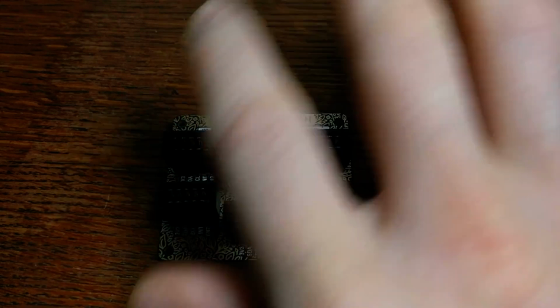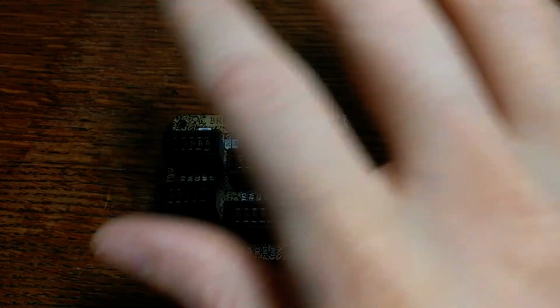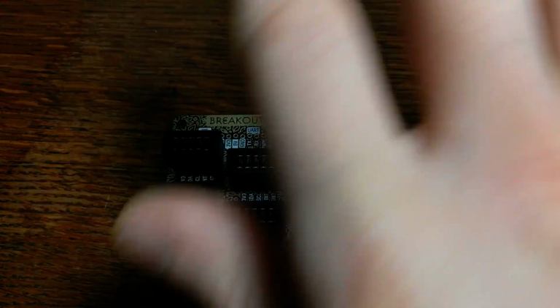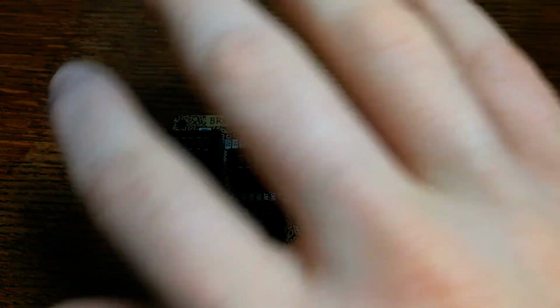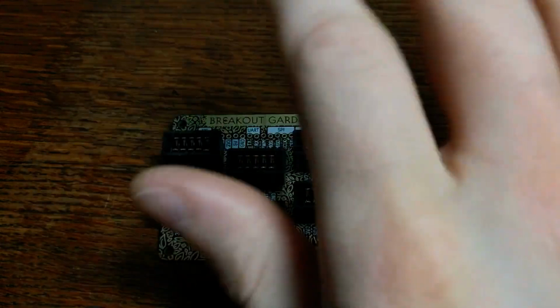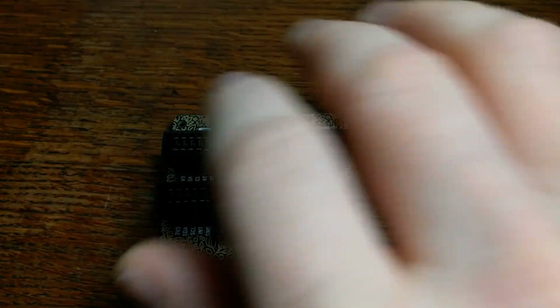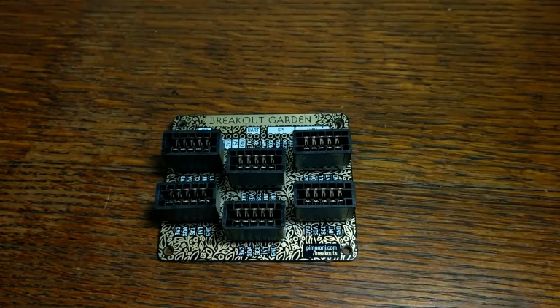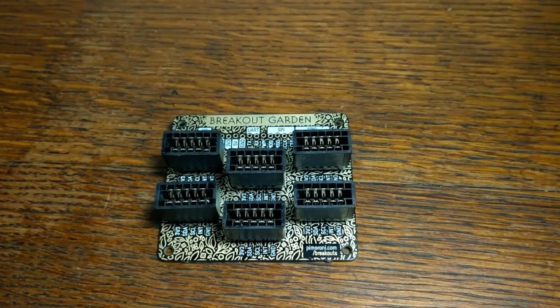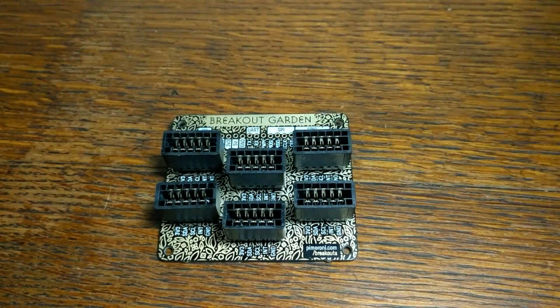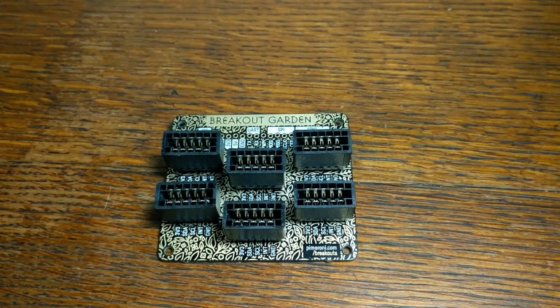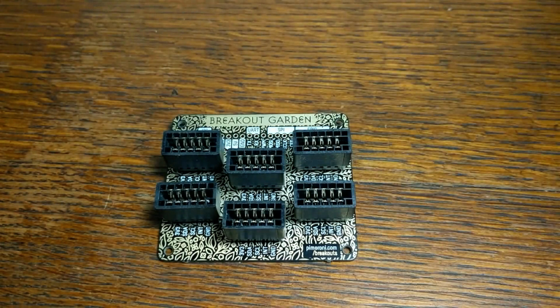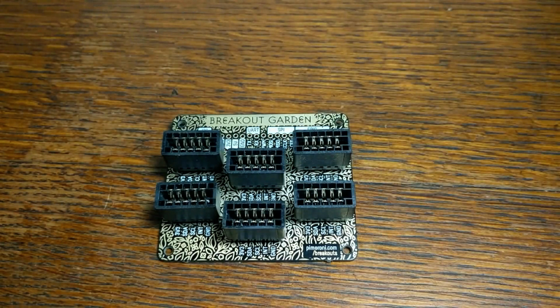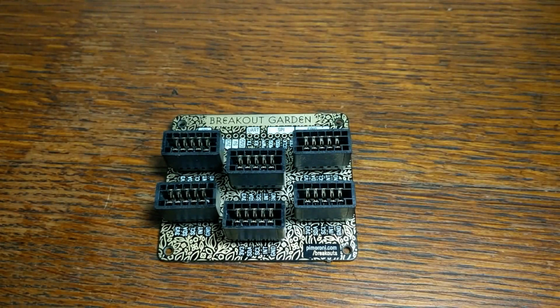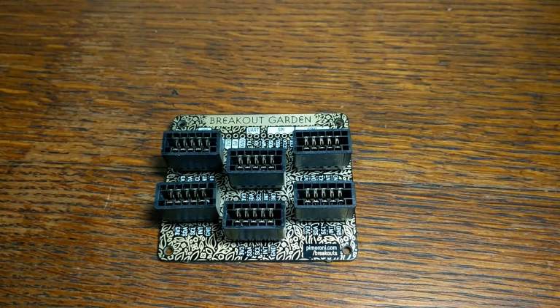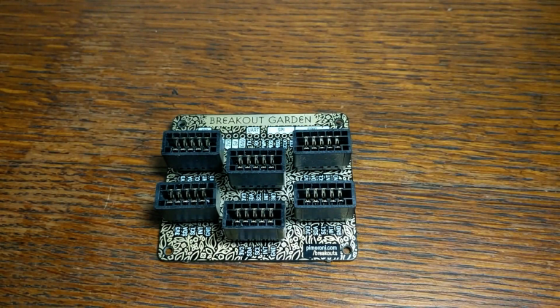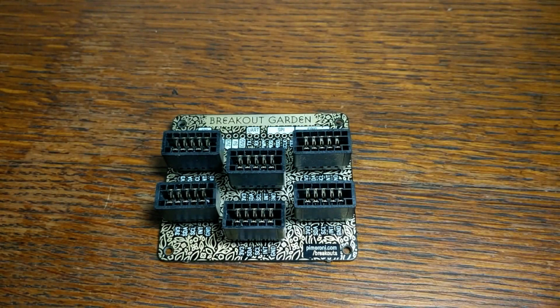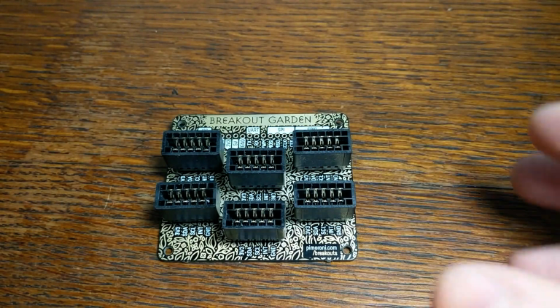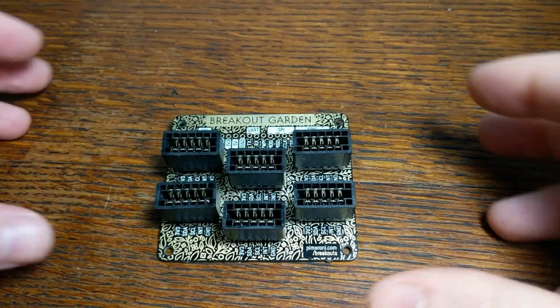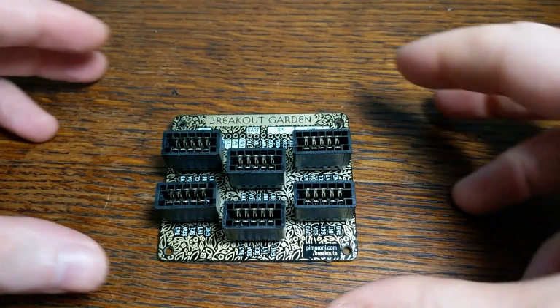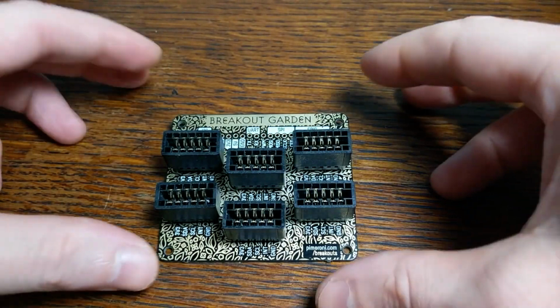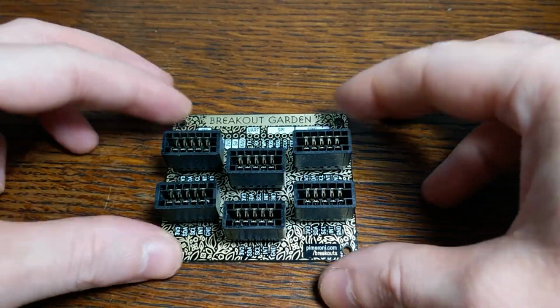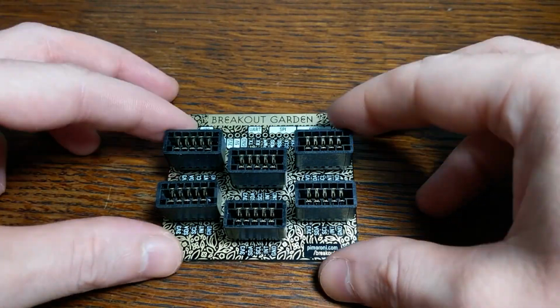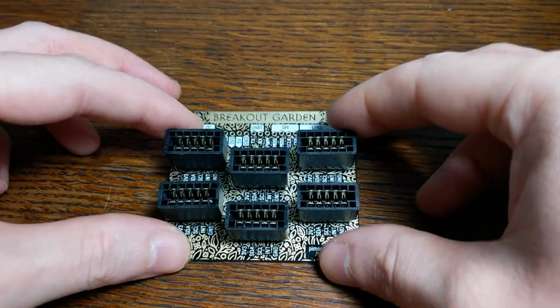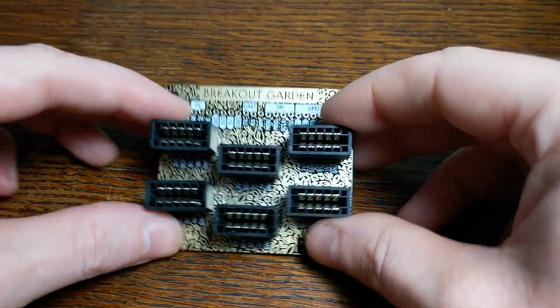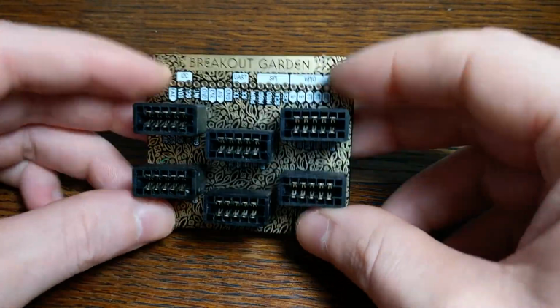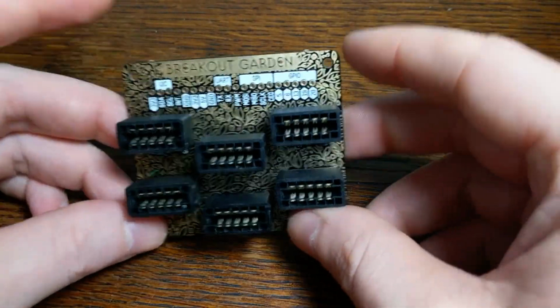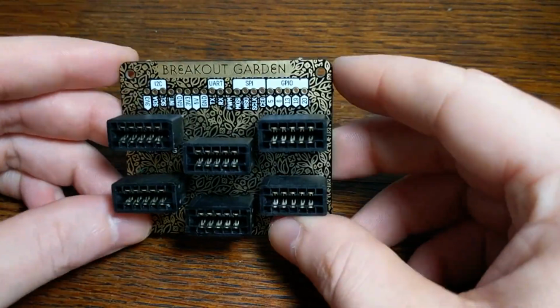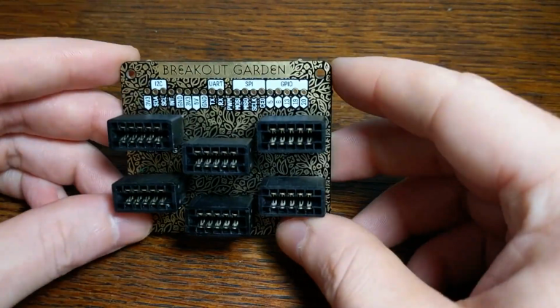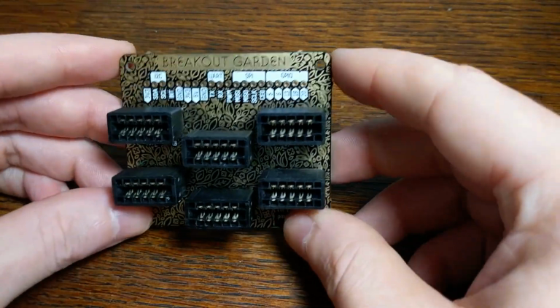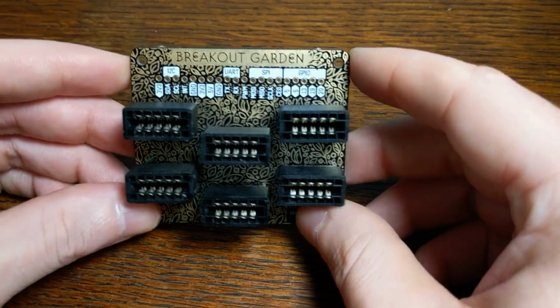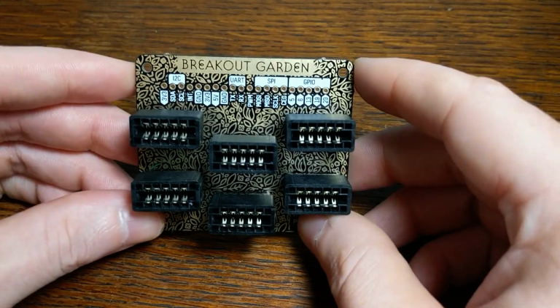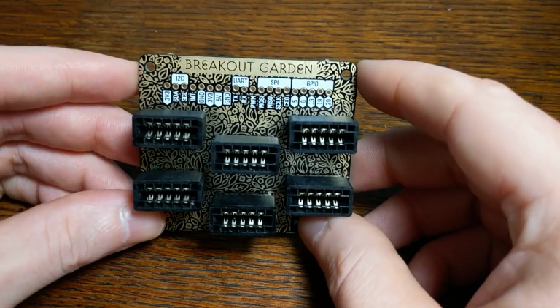Hey everyone! In this video, I'll take a look at the Breakout Garden from Pimoroni.